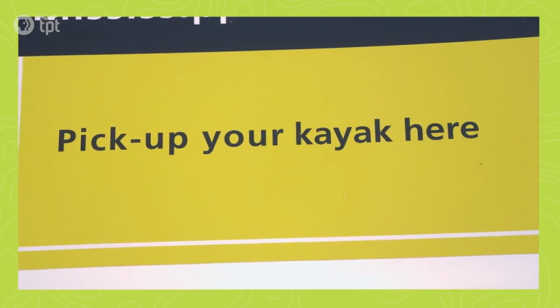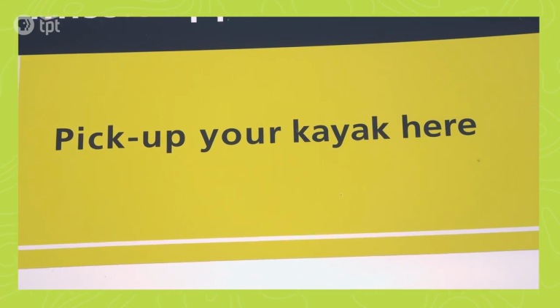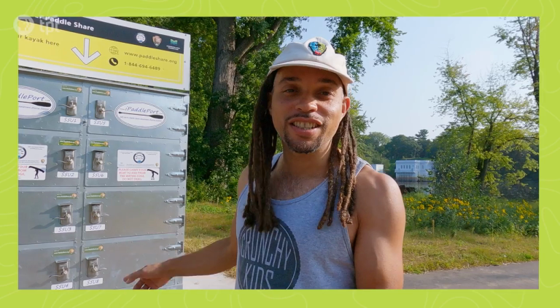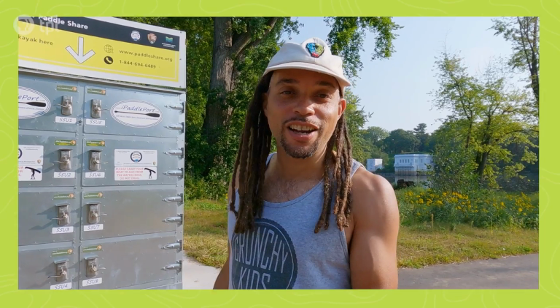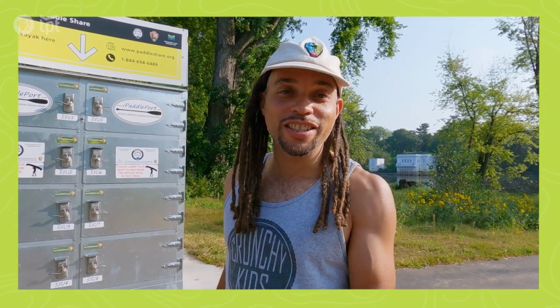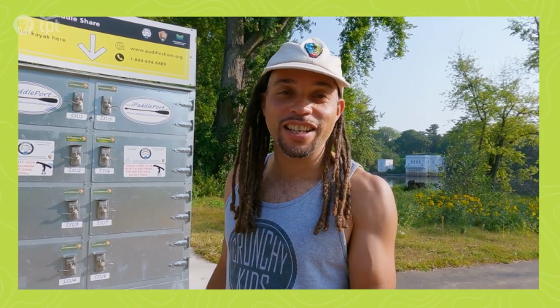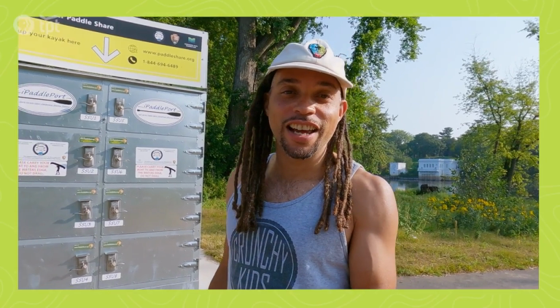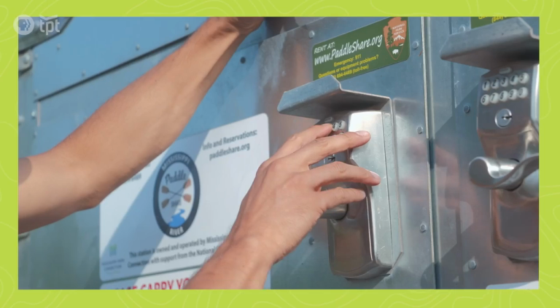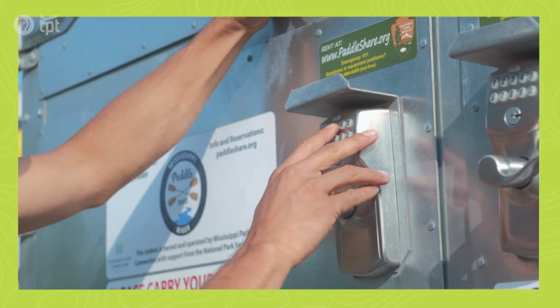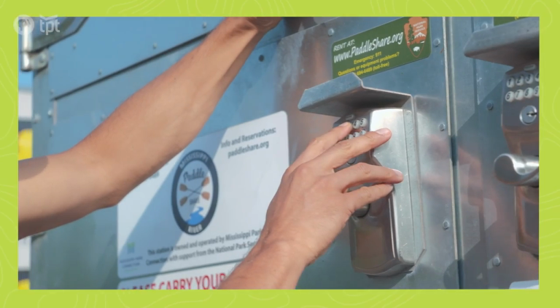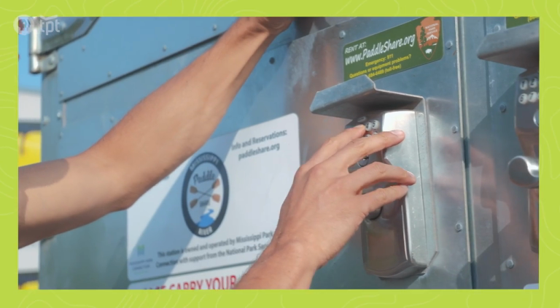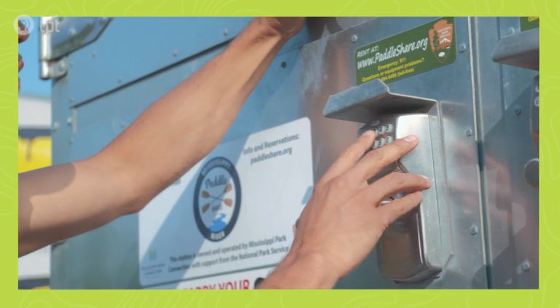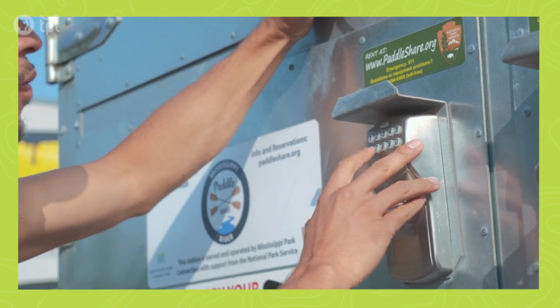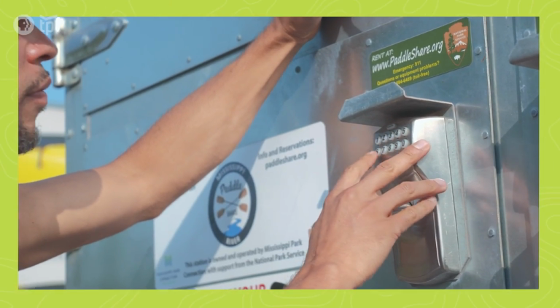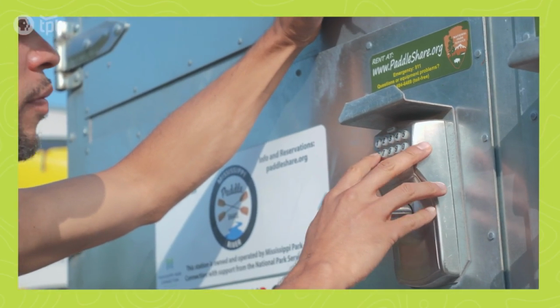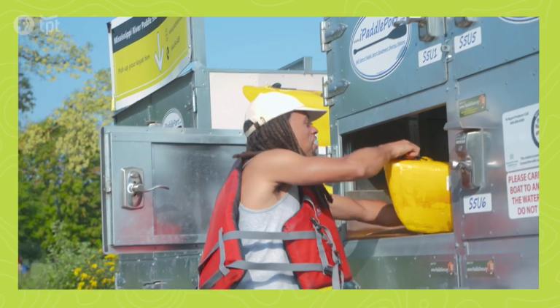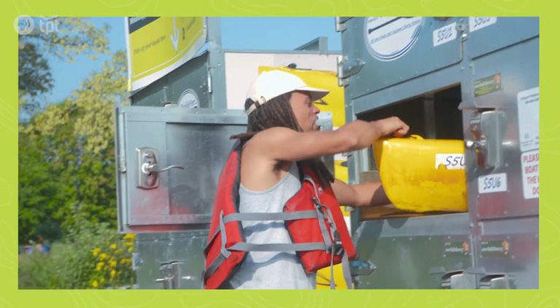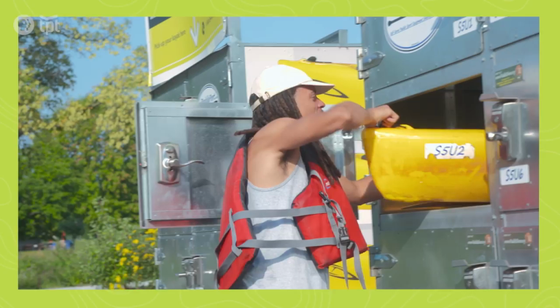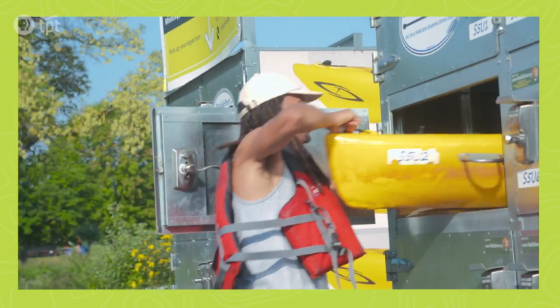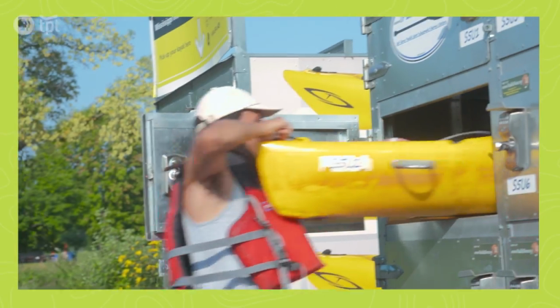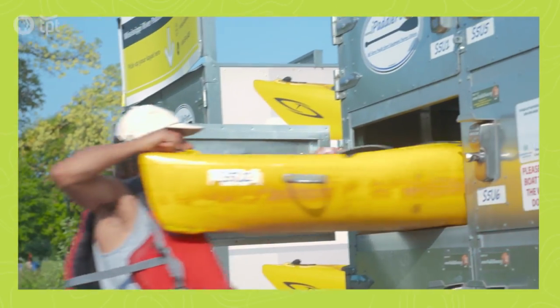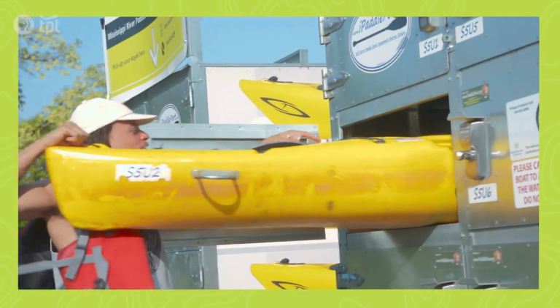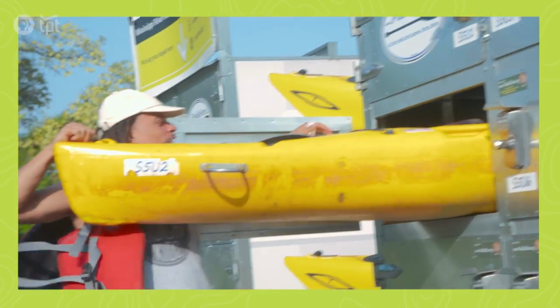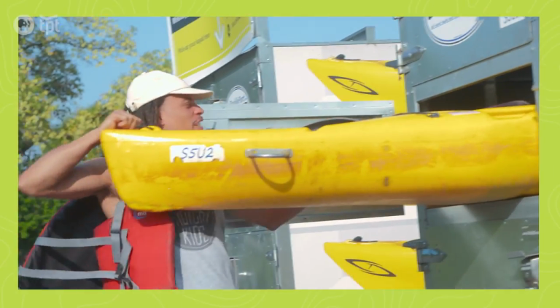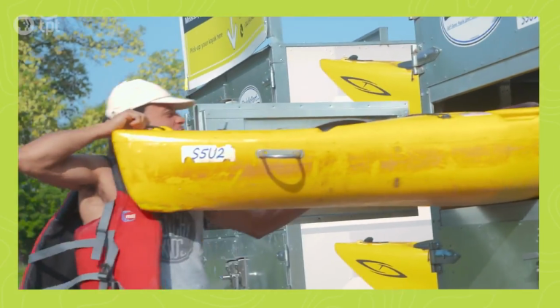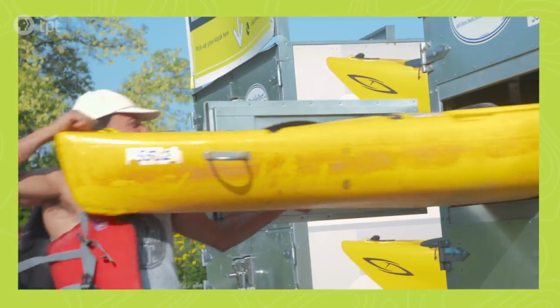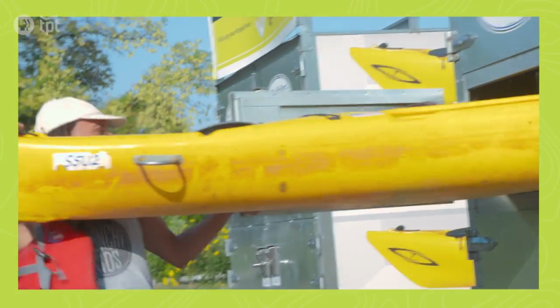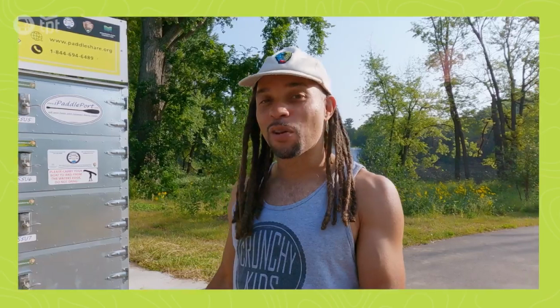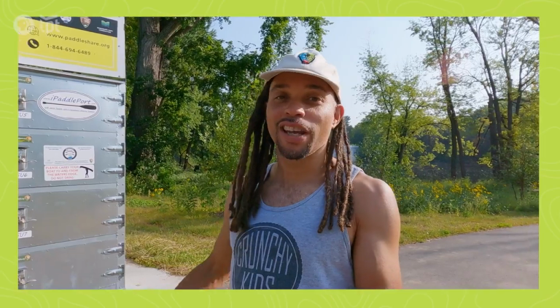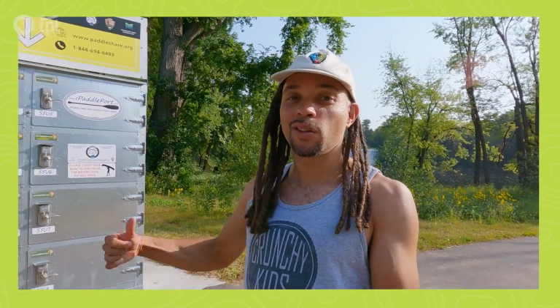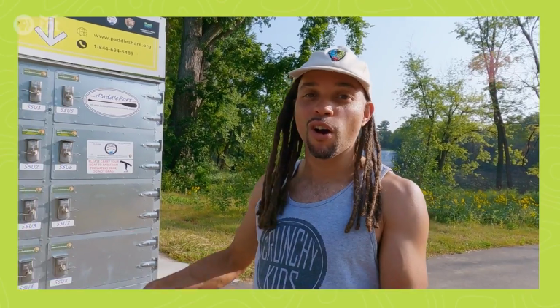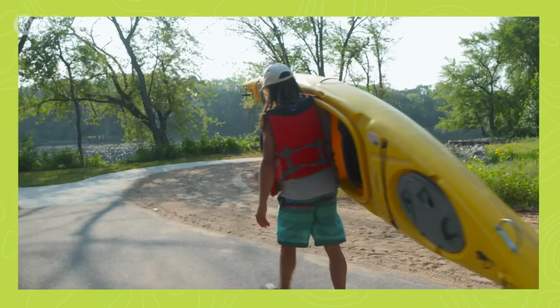Housed in this locker is the kayak. You reserve it online, get the code, and it comes with a paddle and a life jacket — and we hit the water.